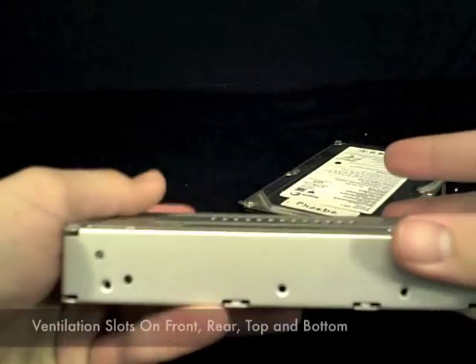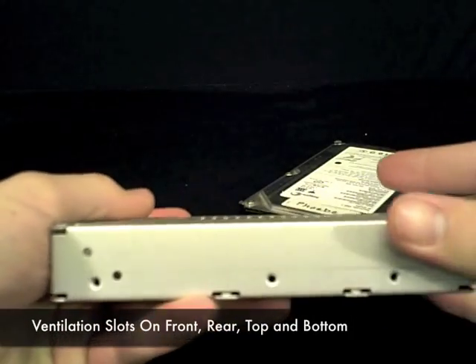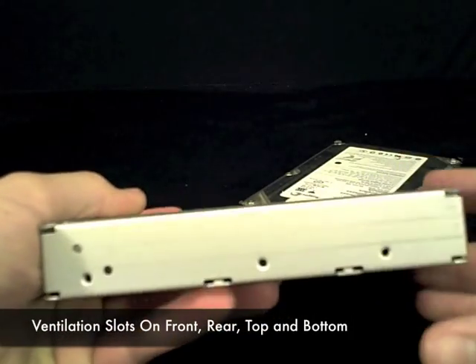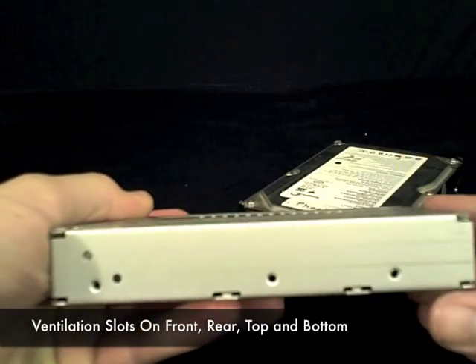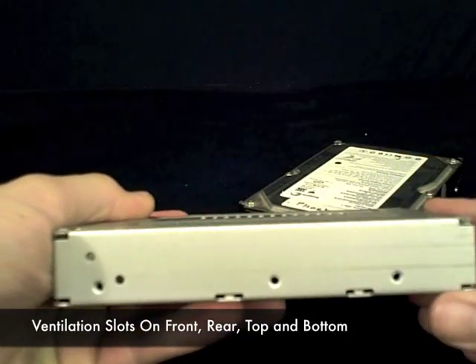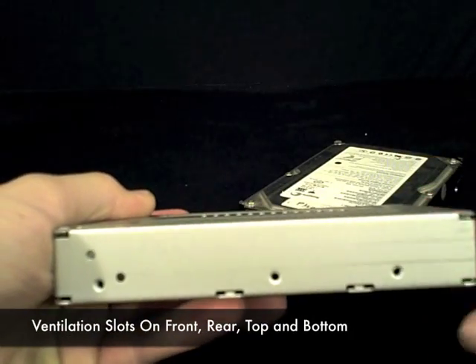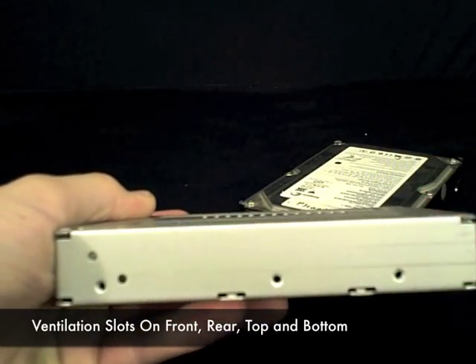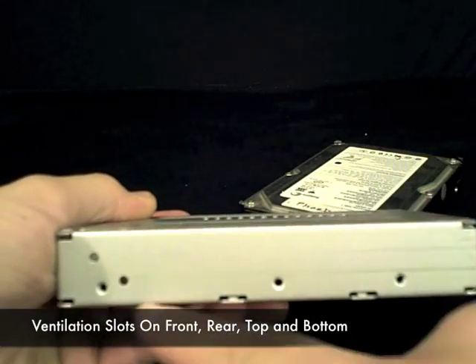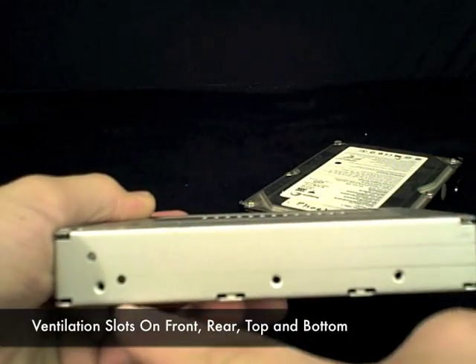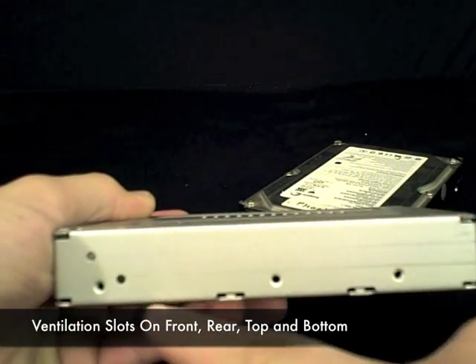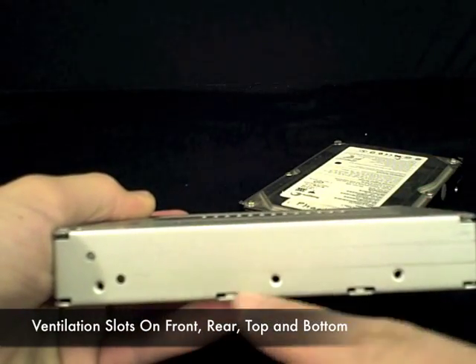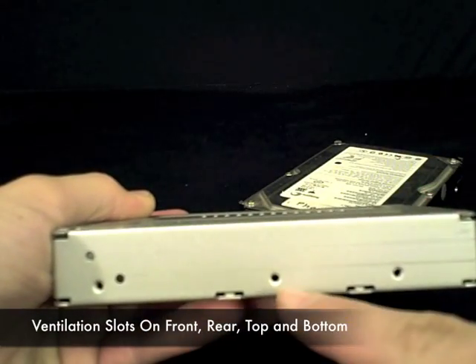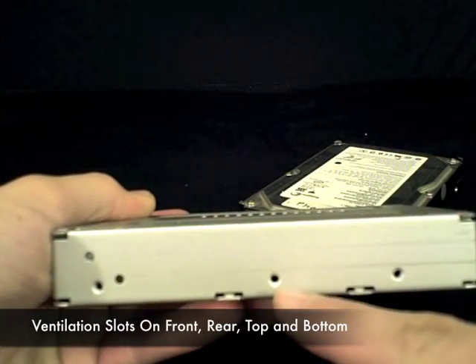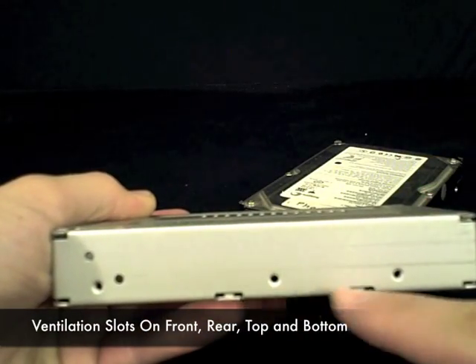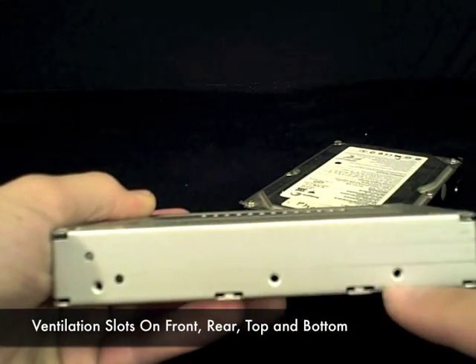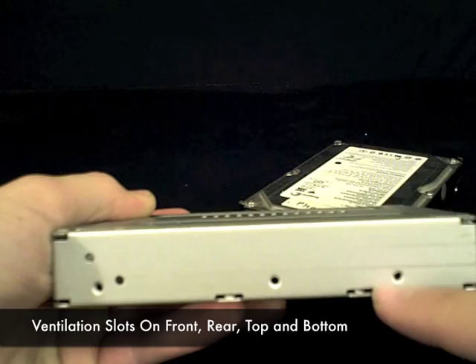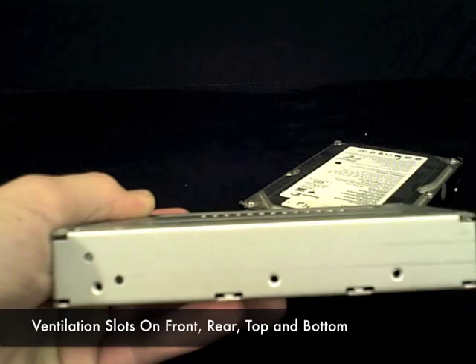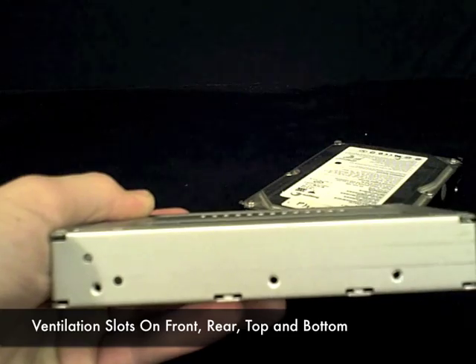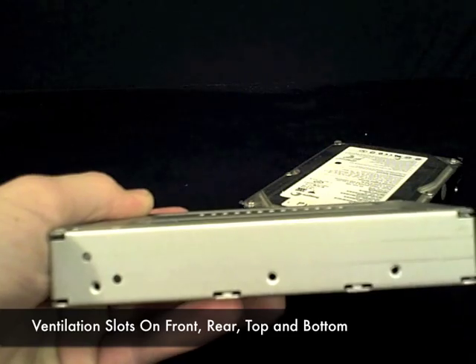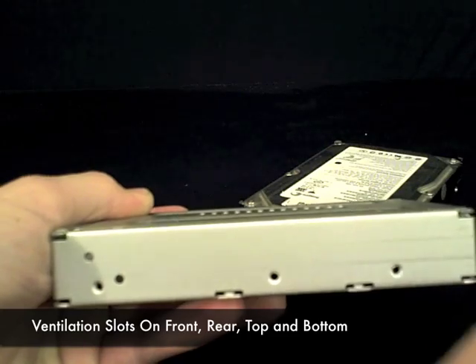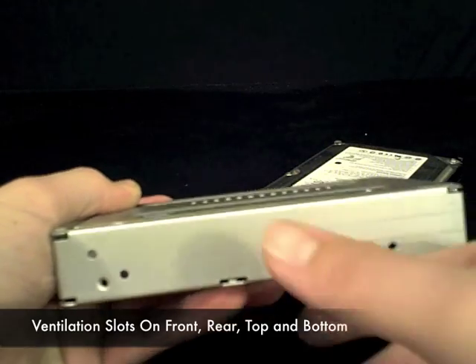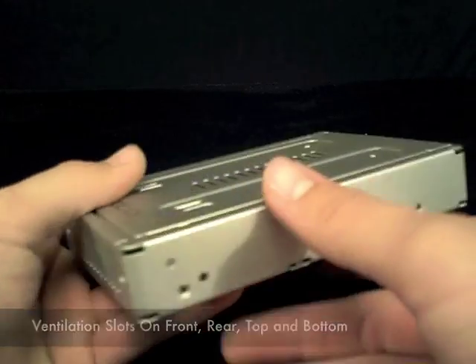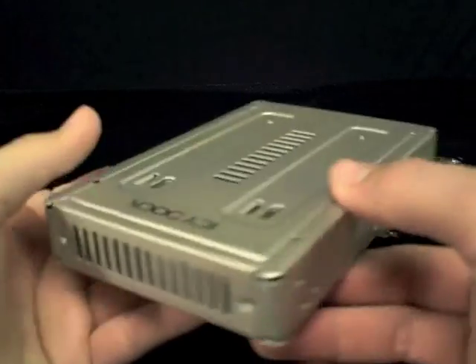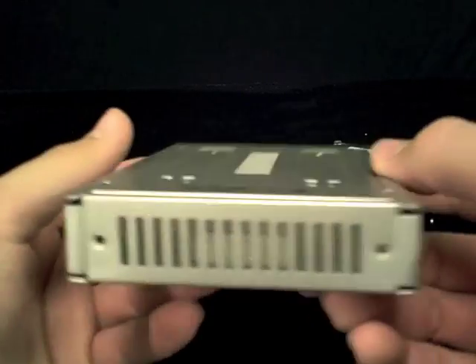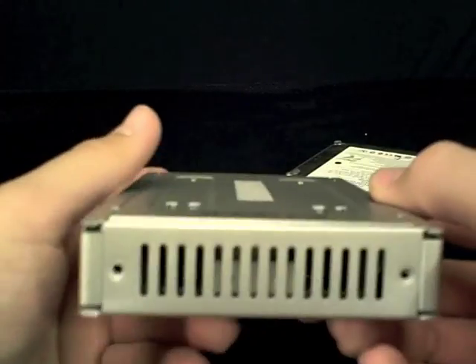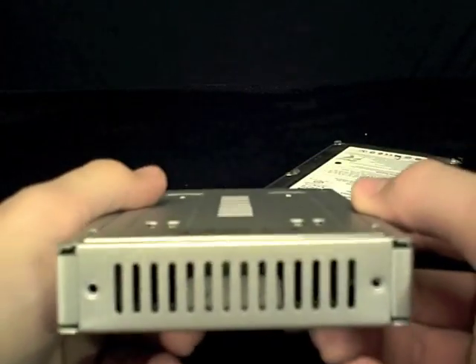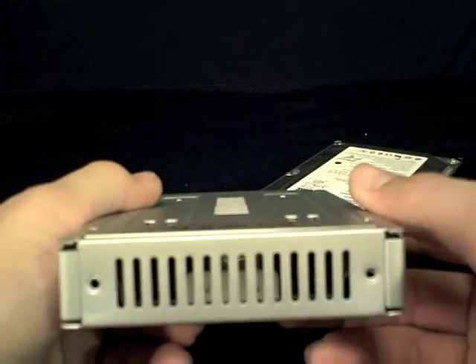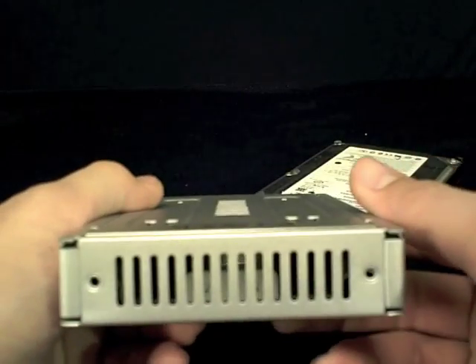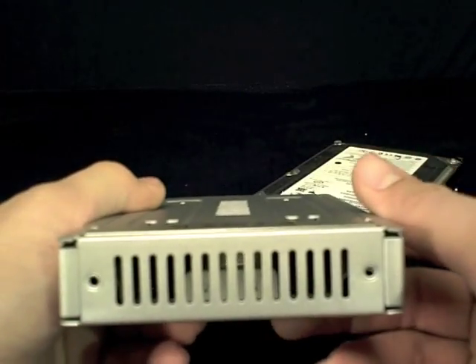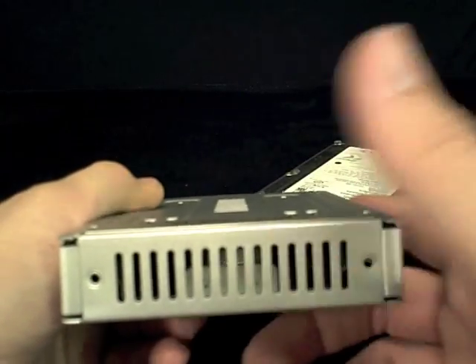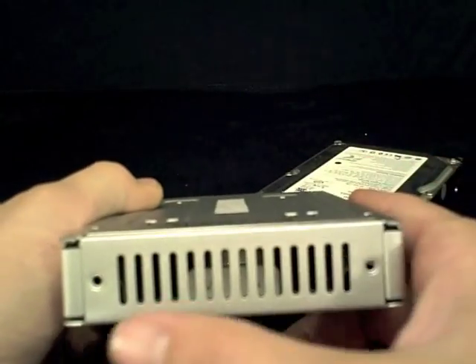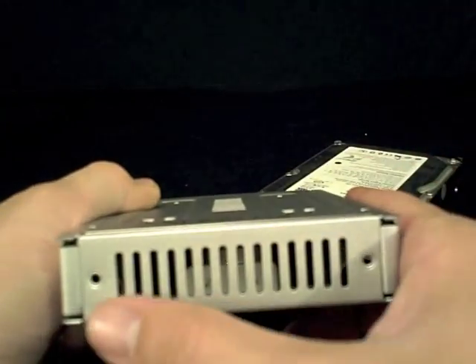It features numerous ventilation slots for optimal airflow throughout the unit, and they are placed on the top, bottom, front, and rear of the device.